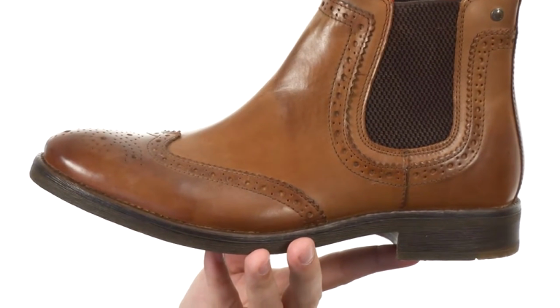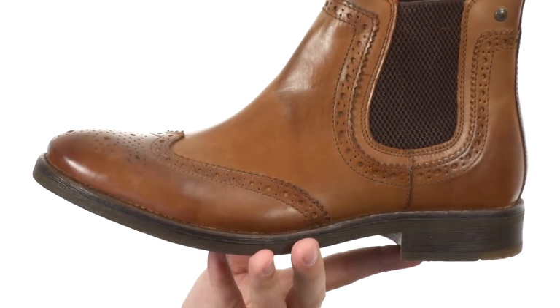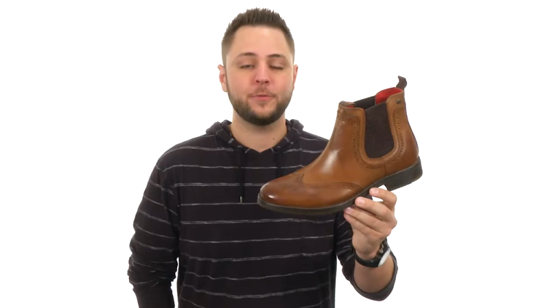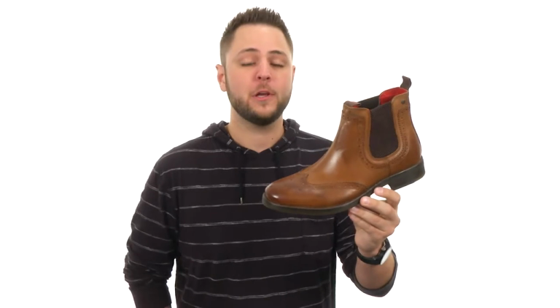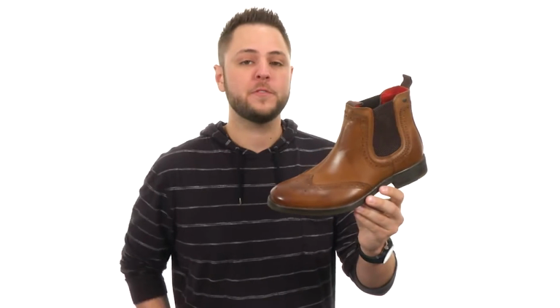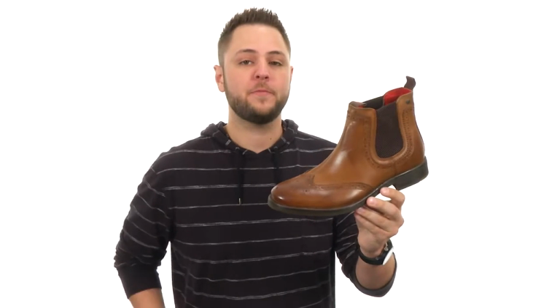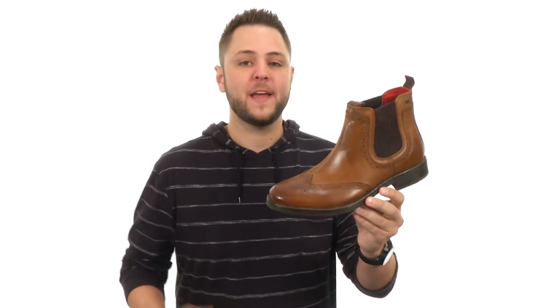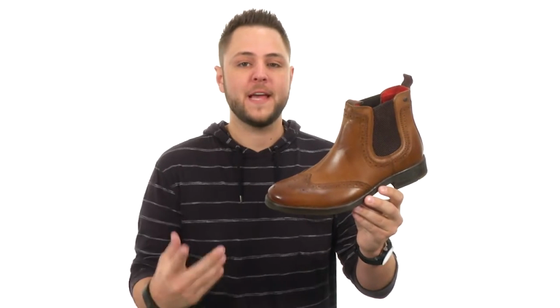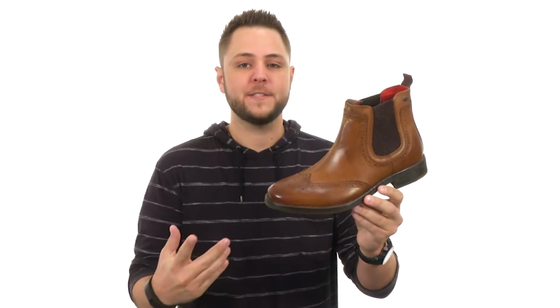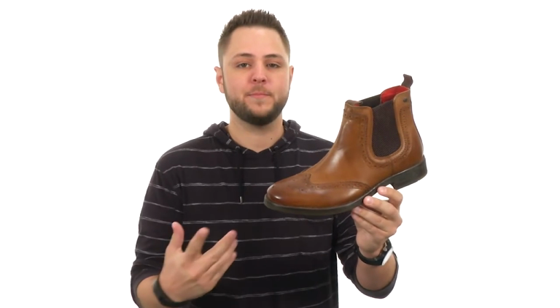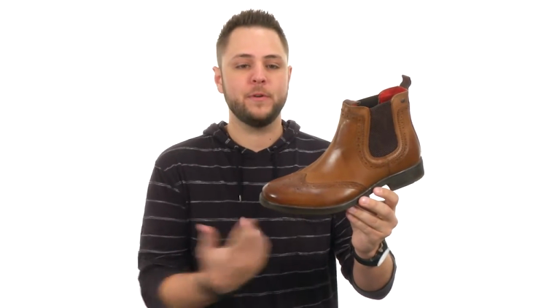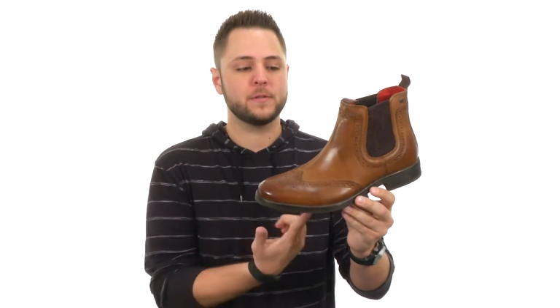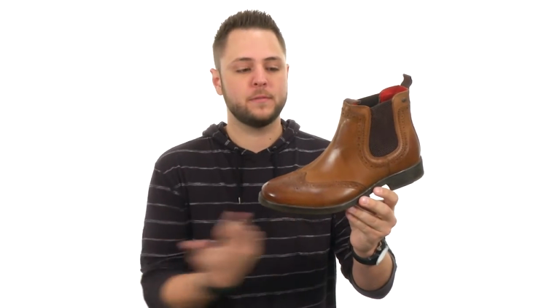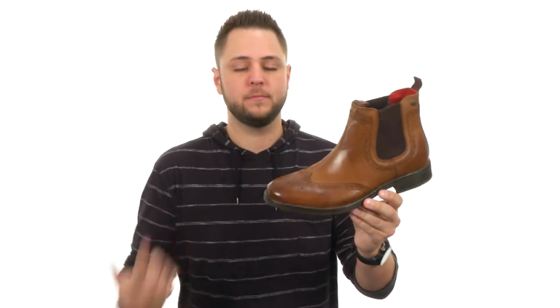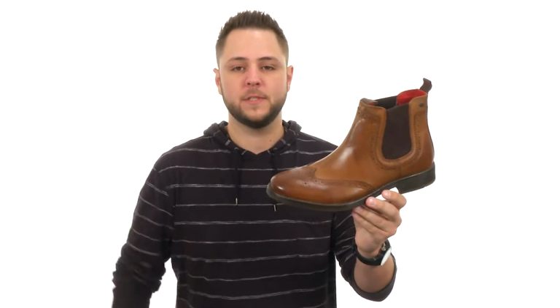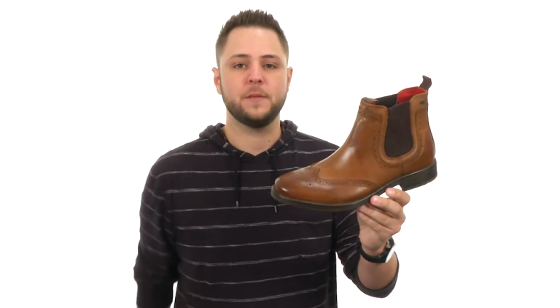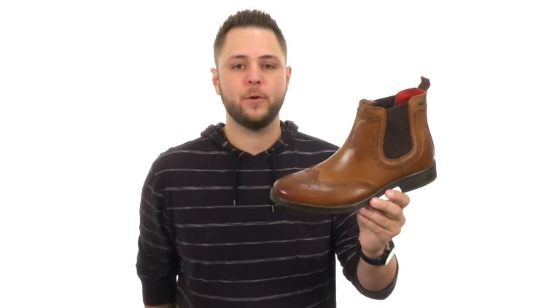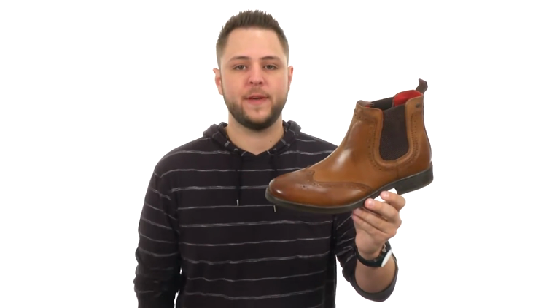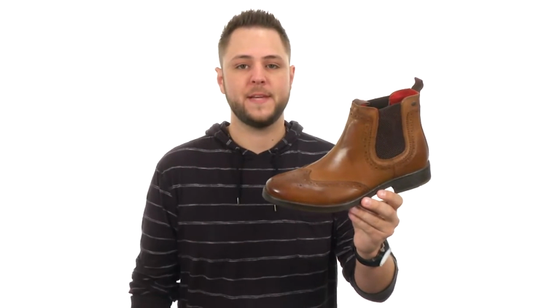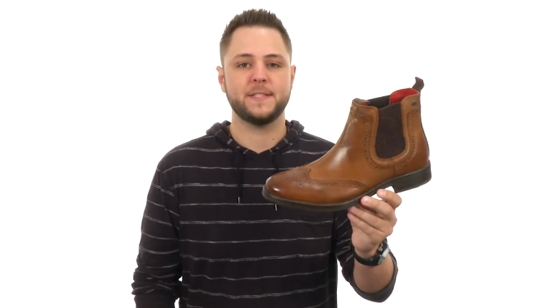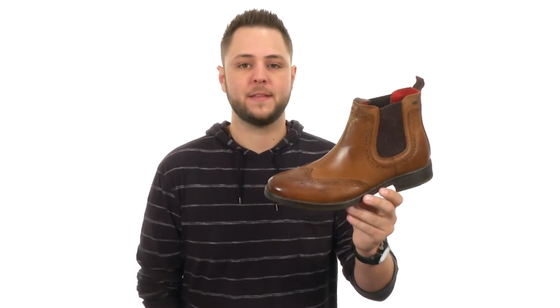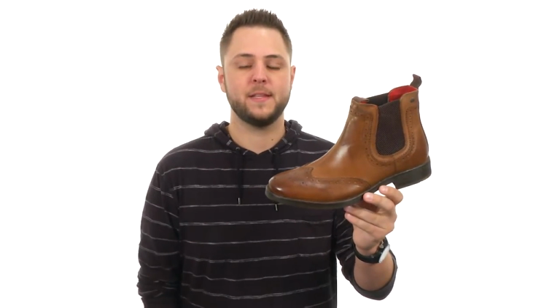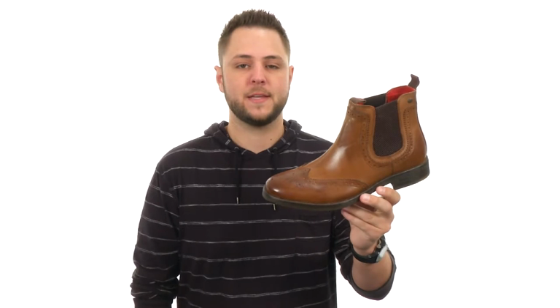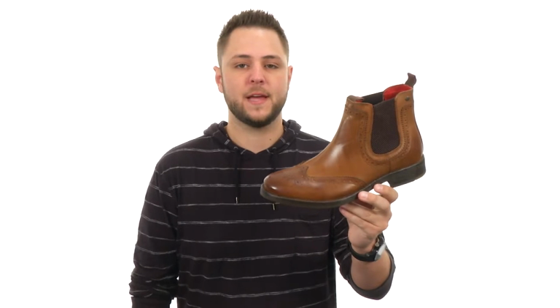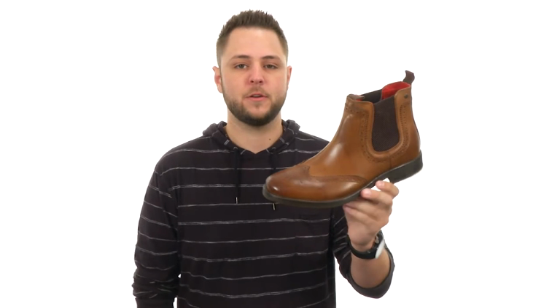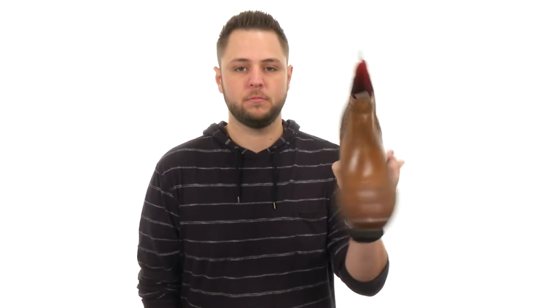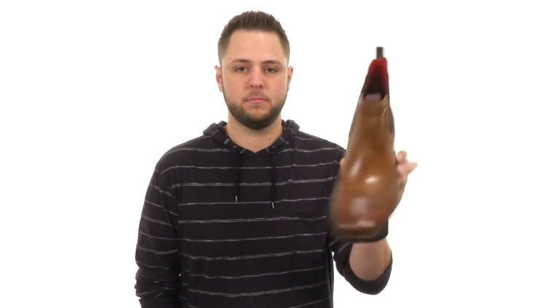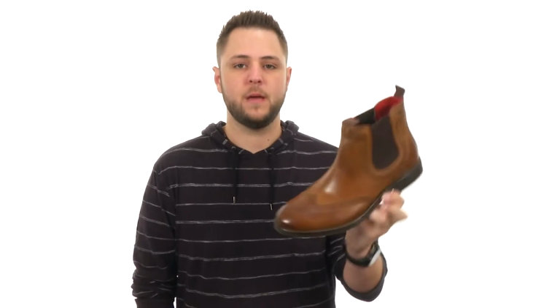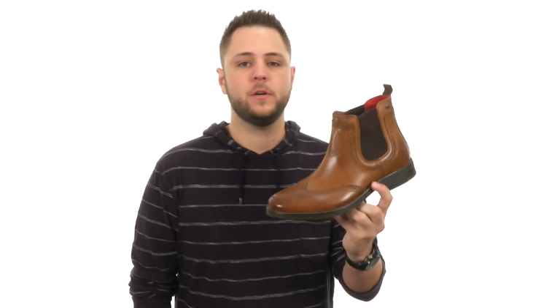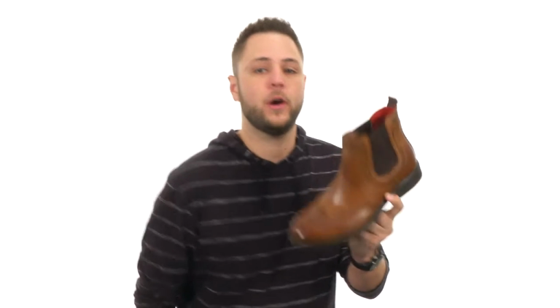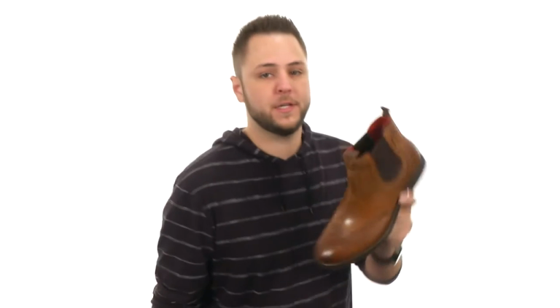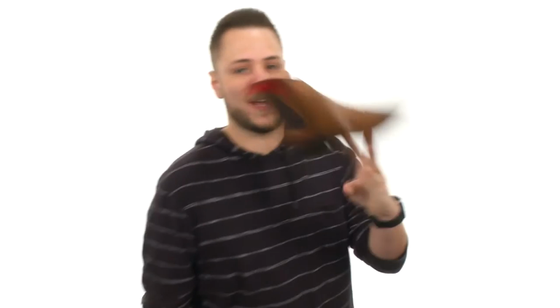So if you're looking for some fantastic boots, nothing more fantastic than these guys. Add them to your cart today.